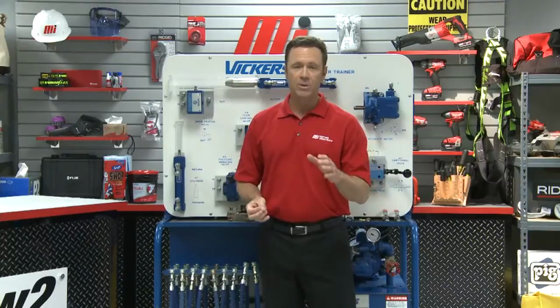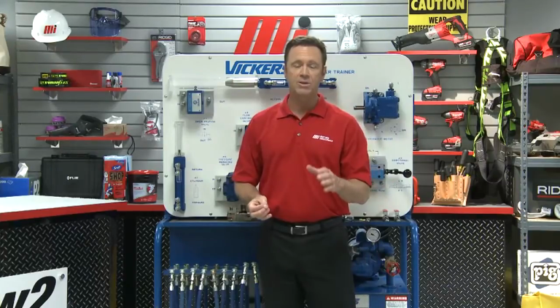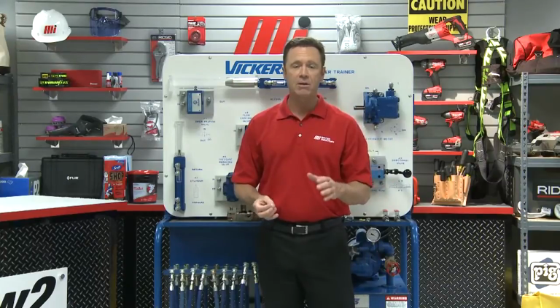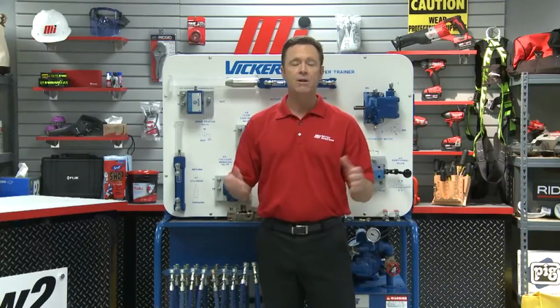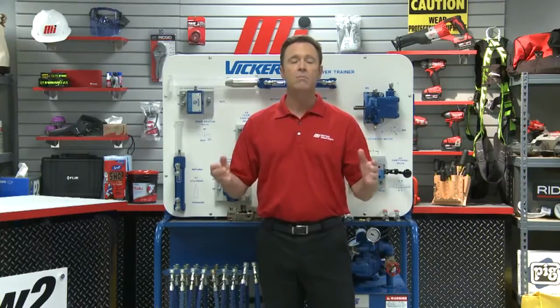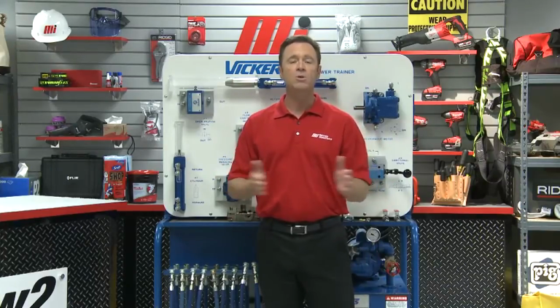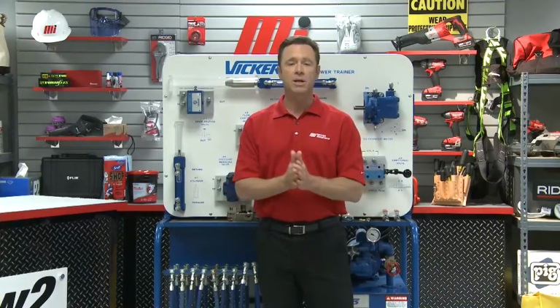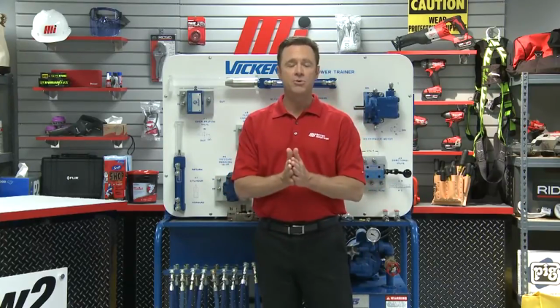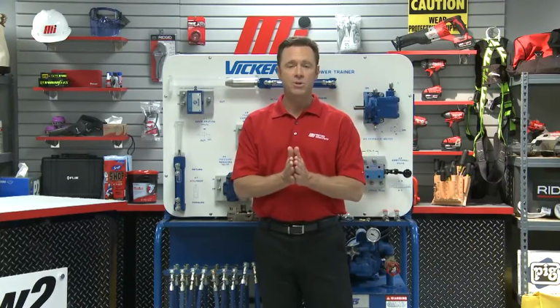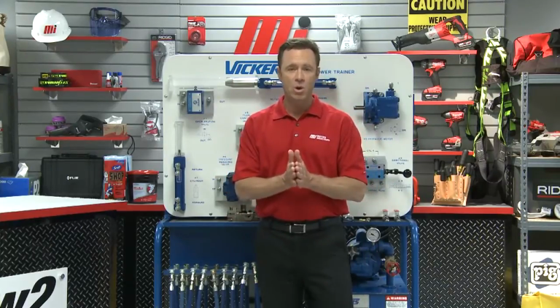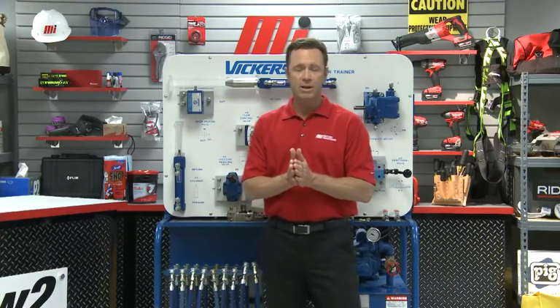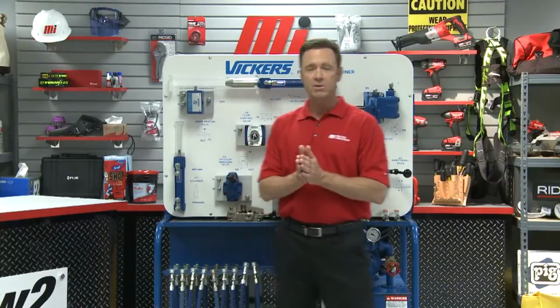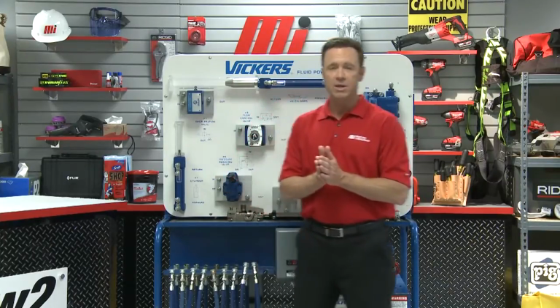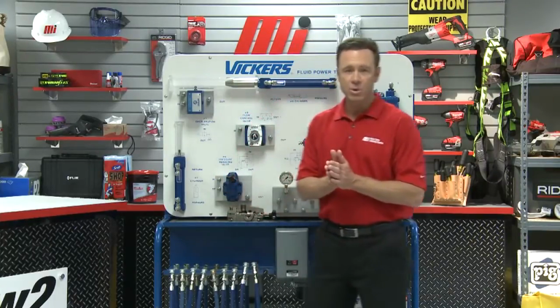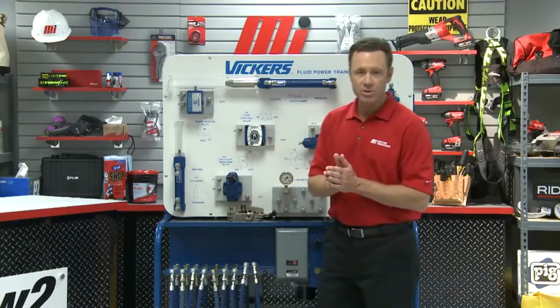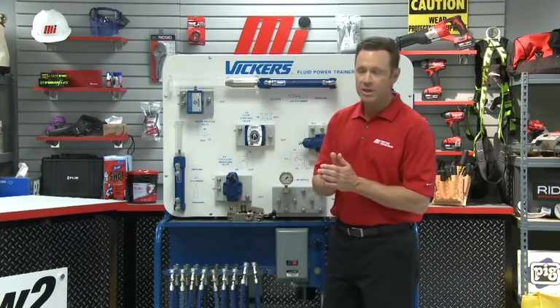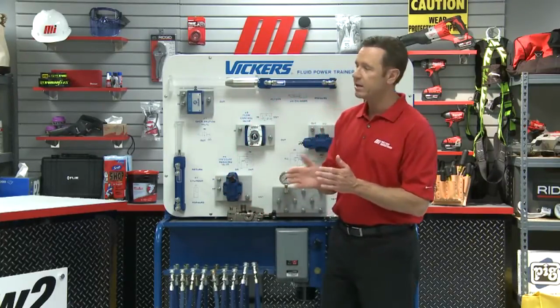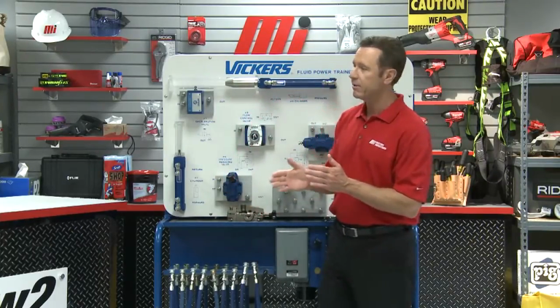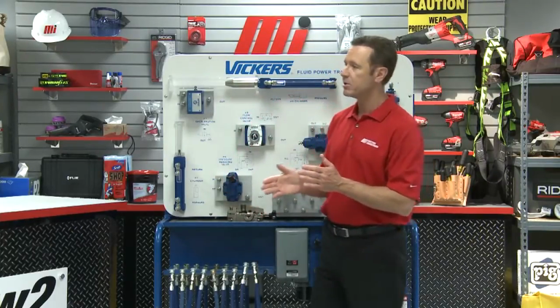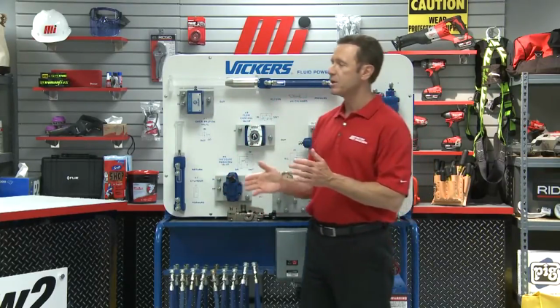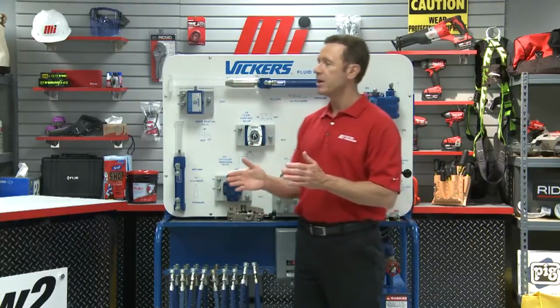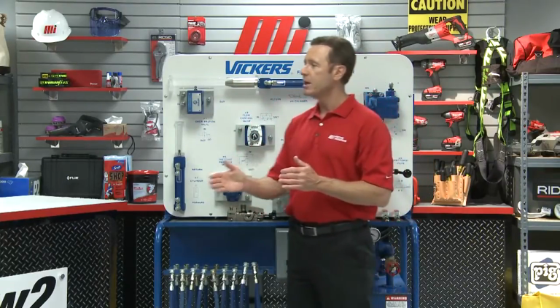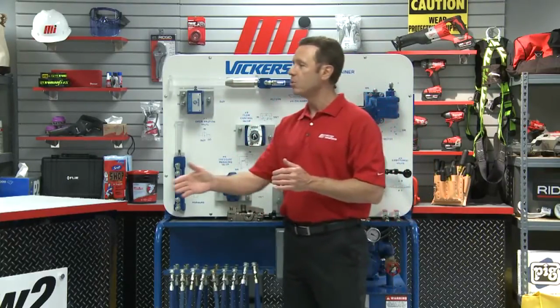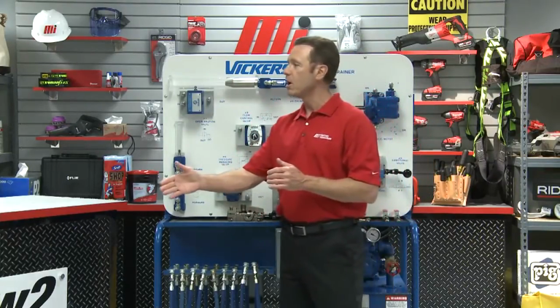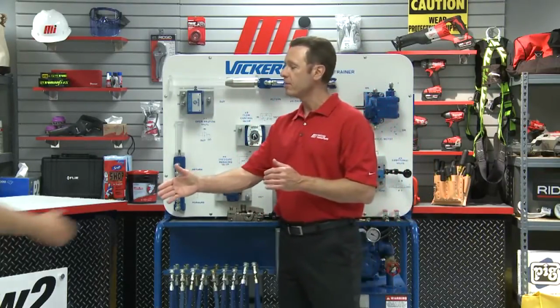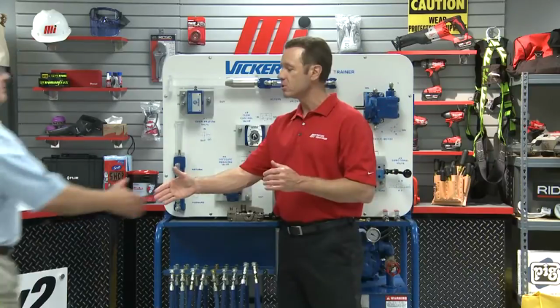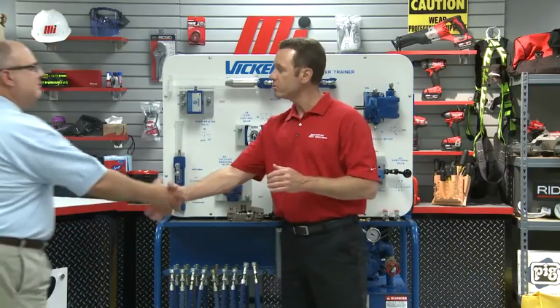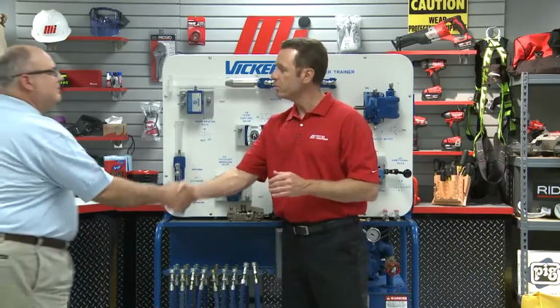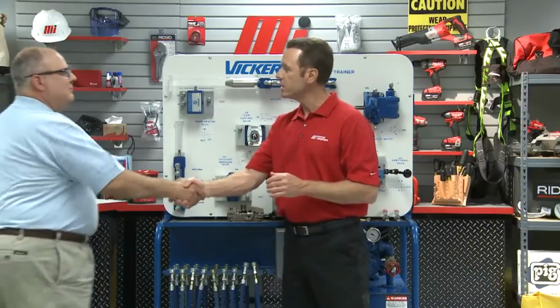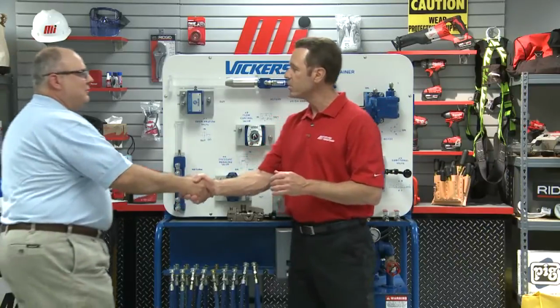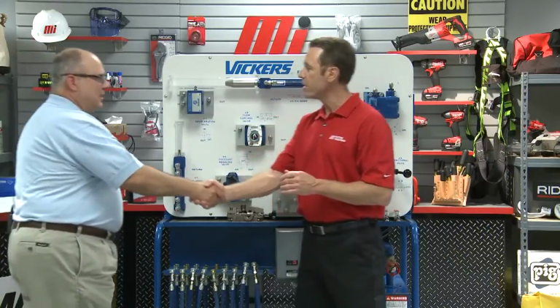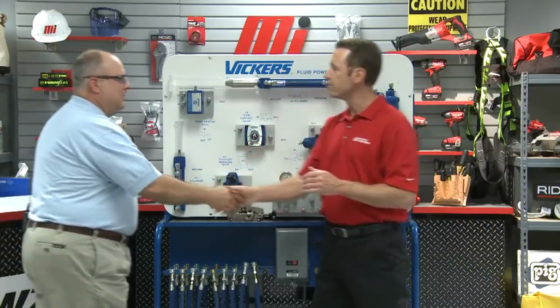Helping us out from Motion Industries is Ron Ellis, and he's representing Eaton Vickers today. Thanks so much for being on the program. Thank you.